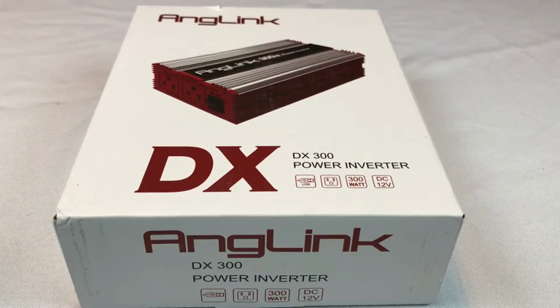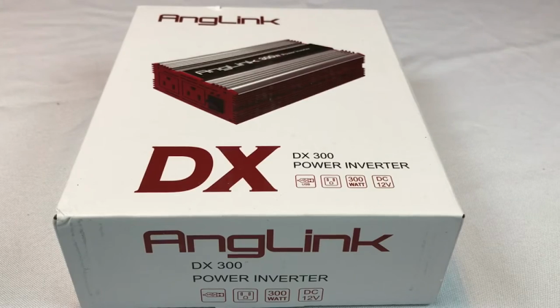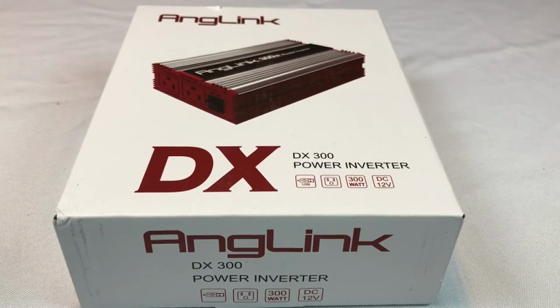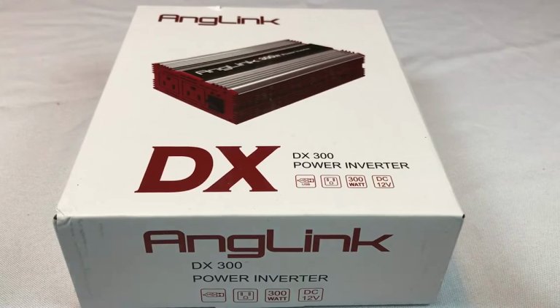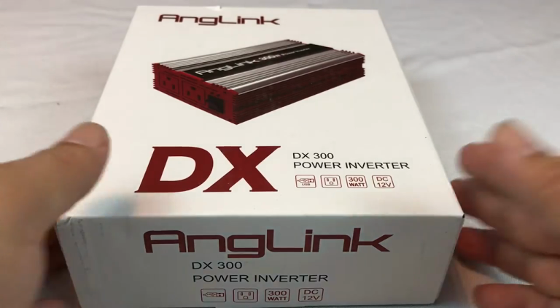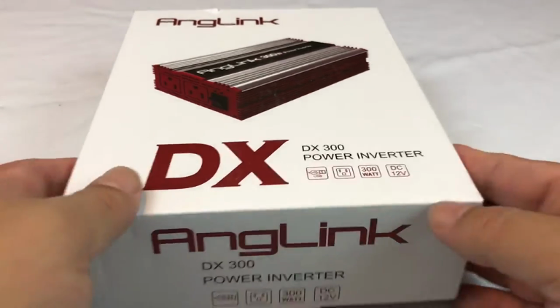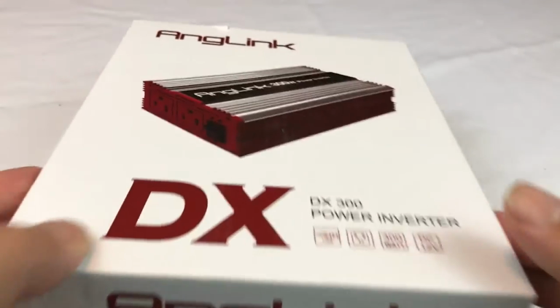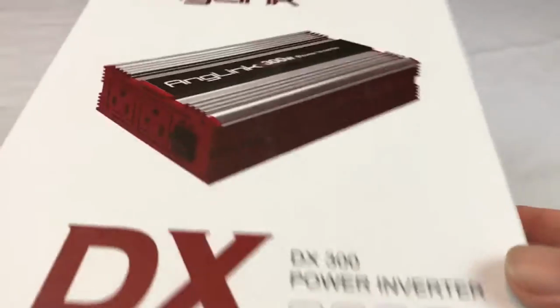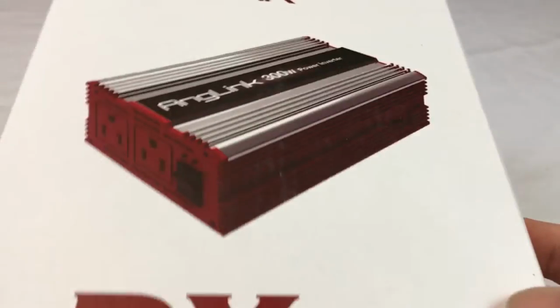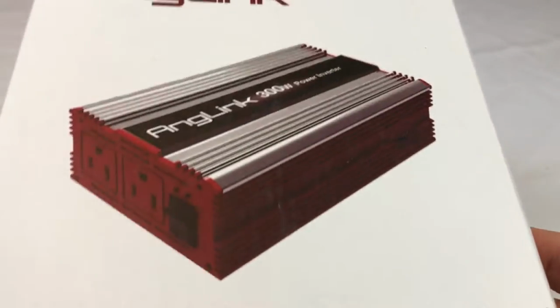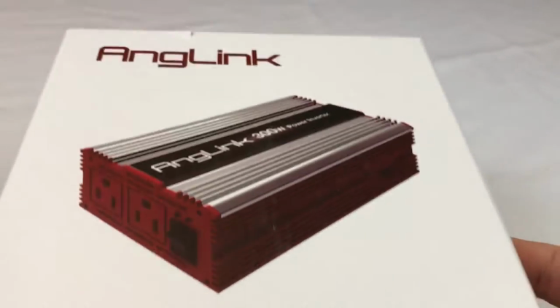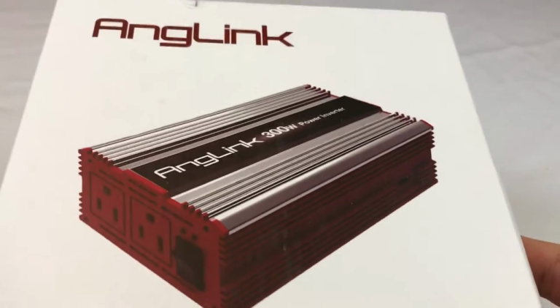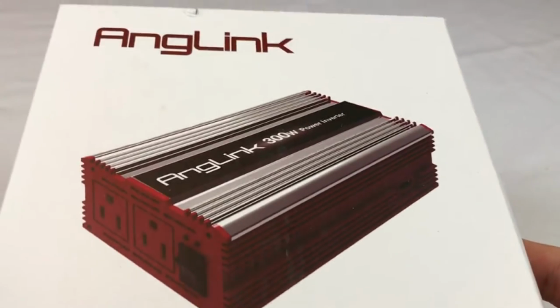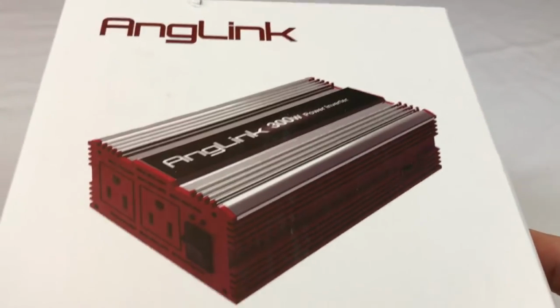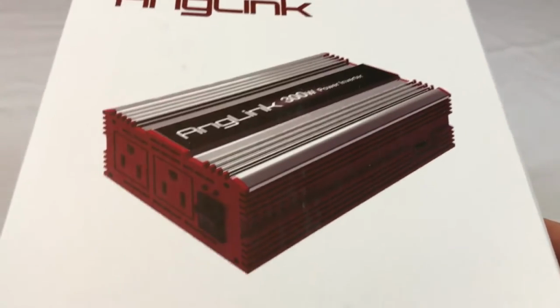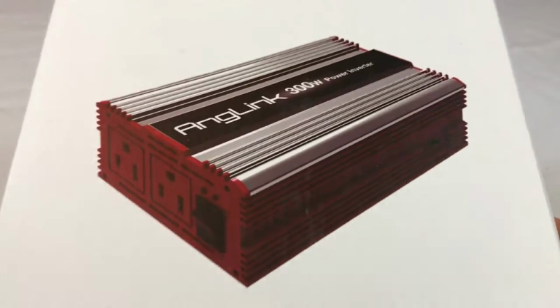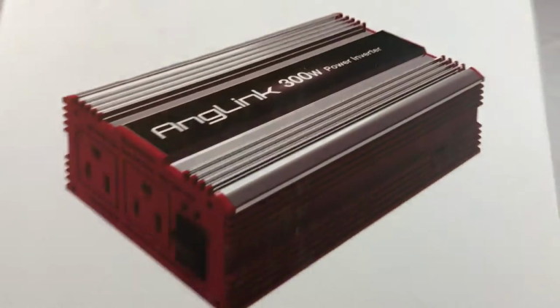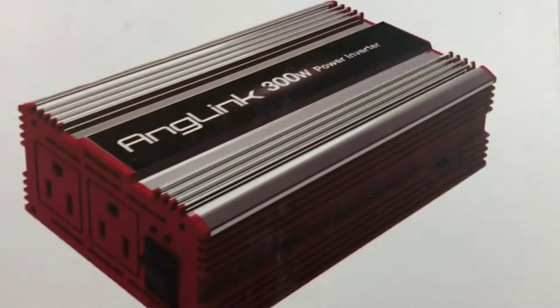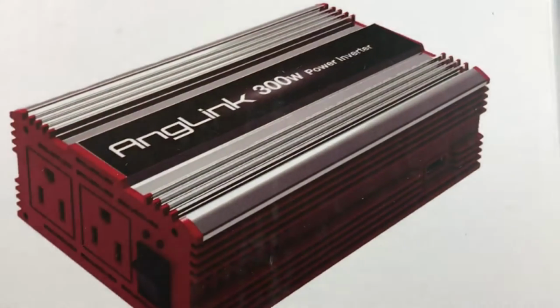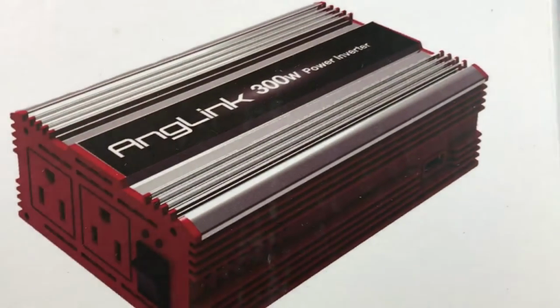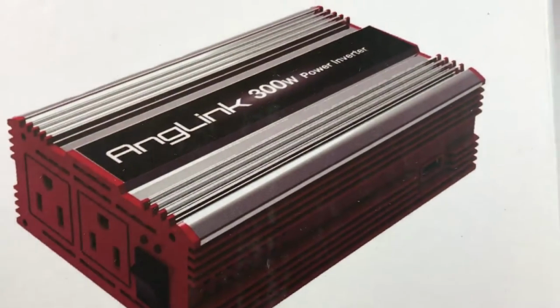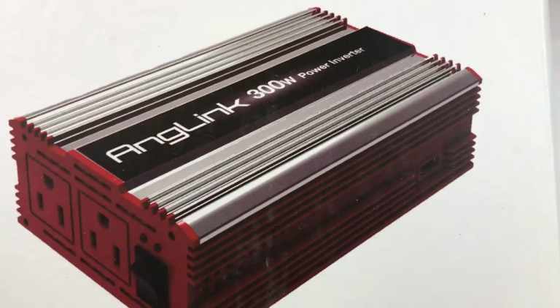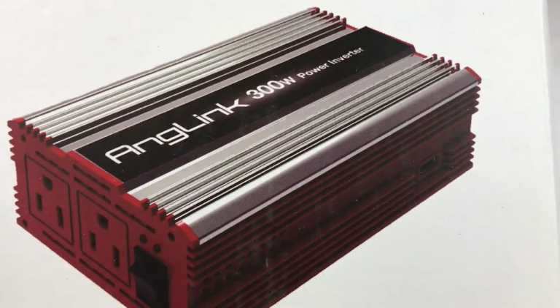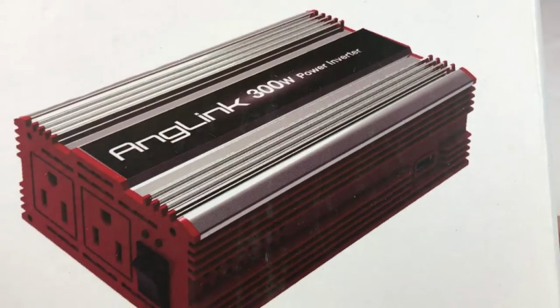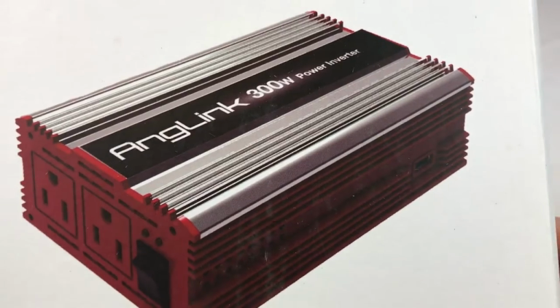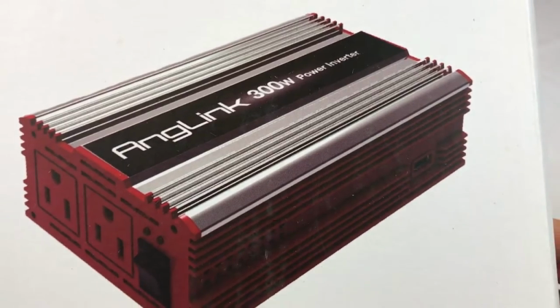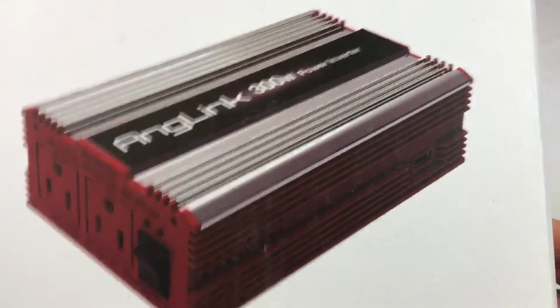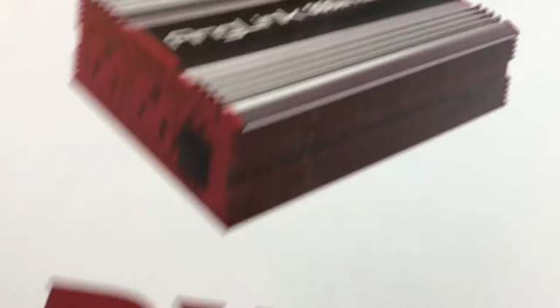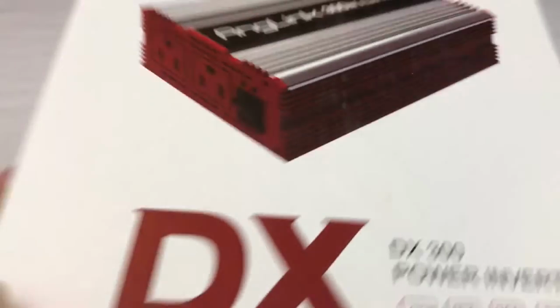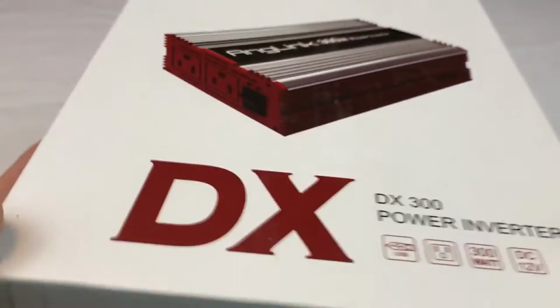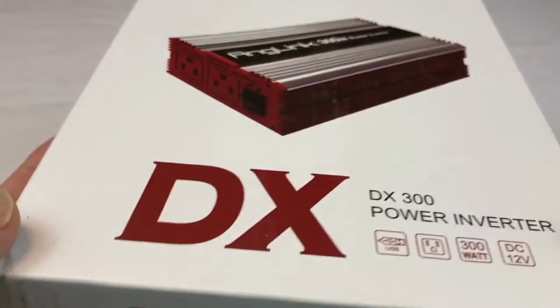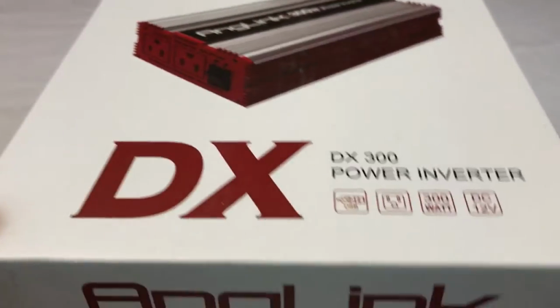What's up Bandus? Peter from Bandus here. Hey, about this Anglink 300 watt power inverter.